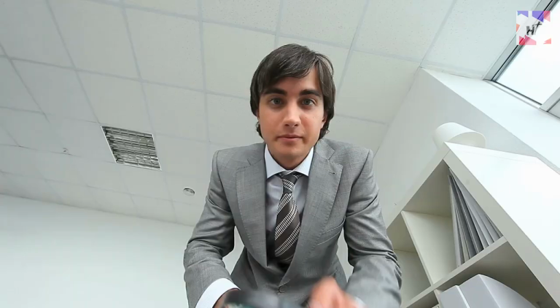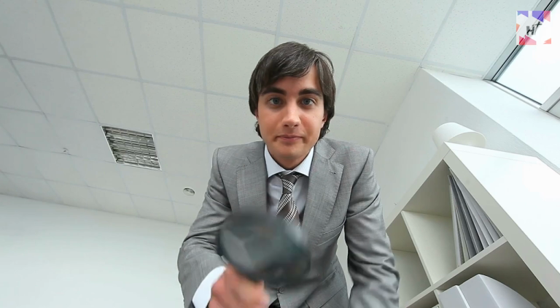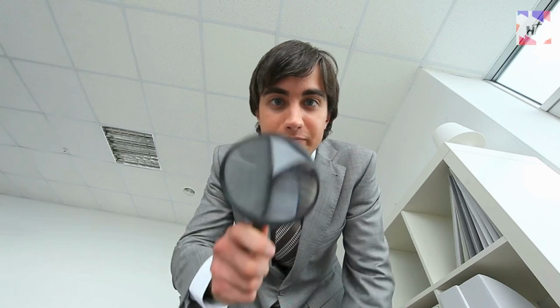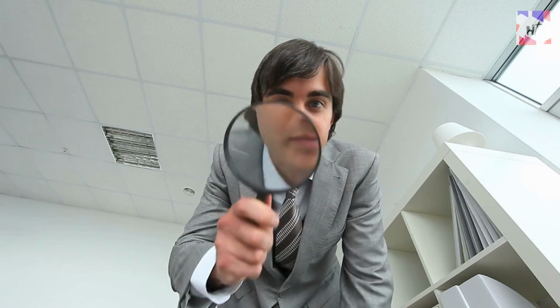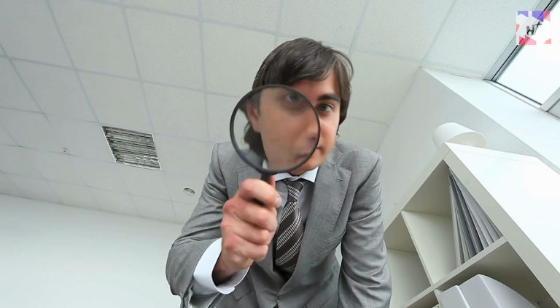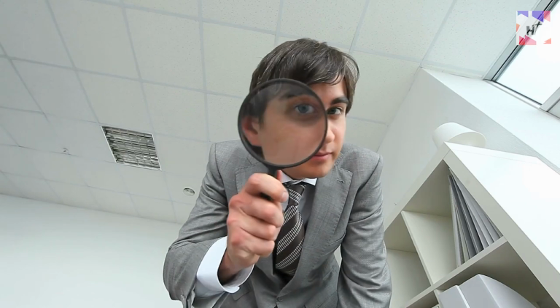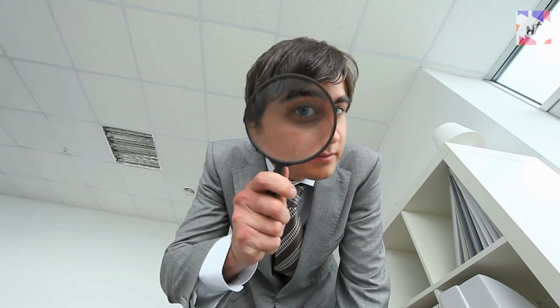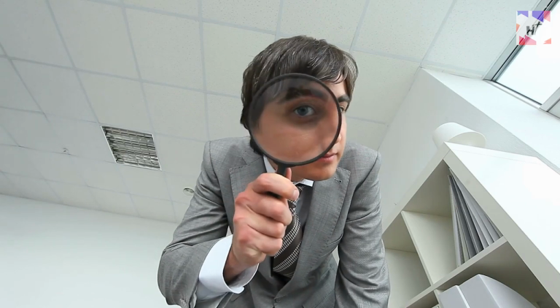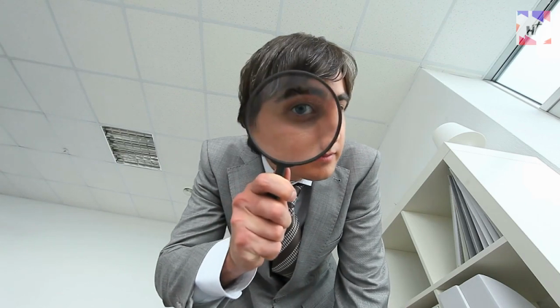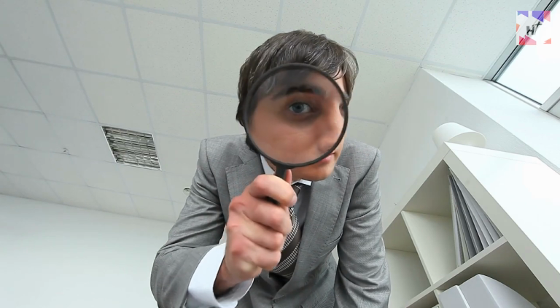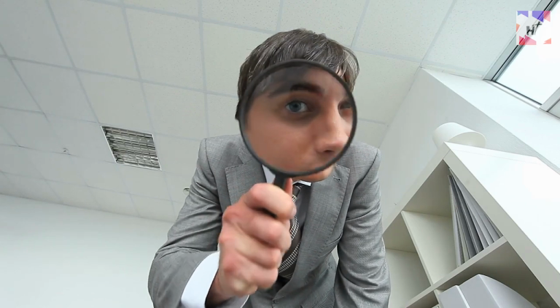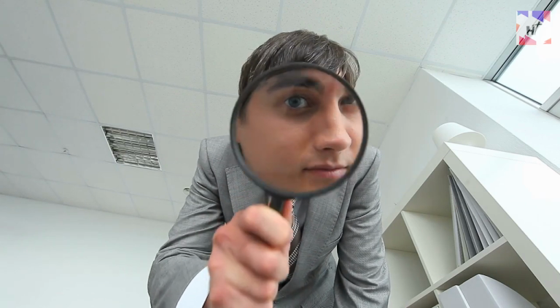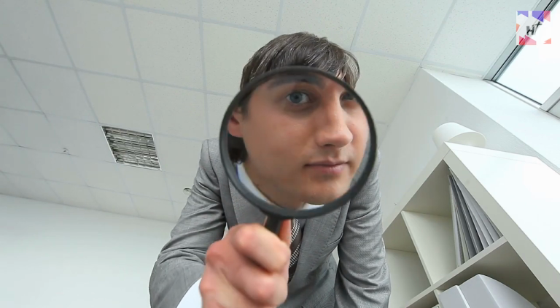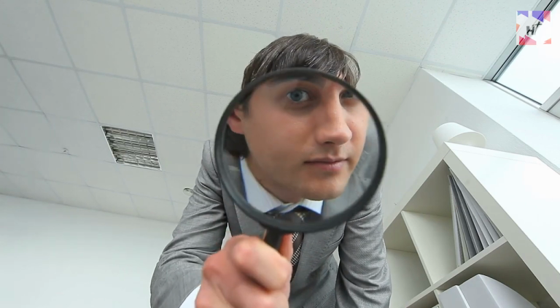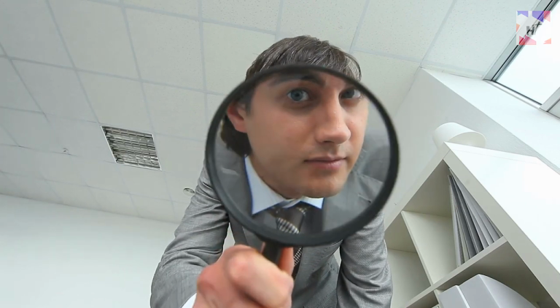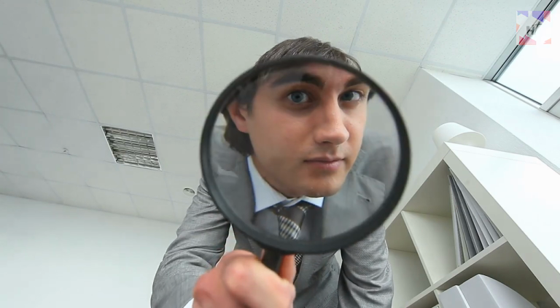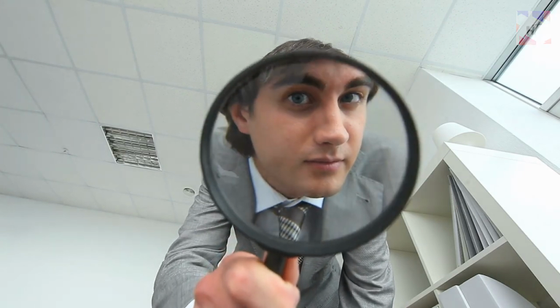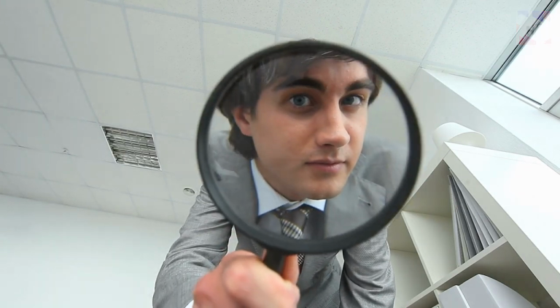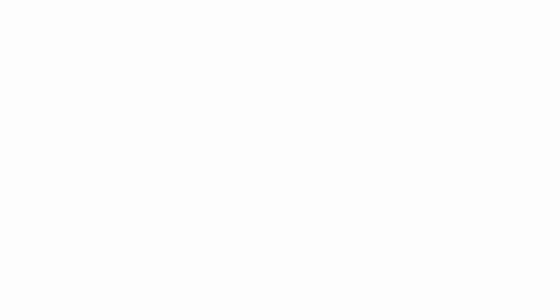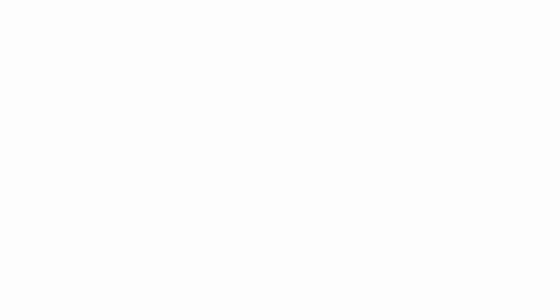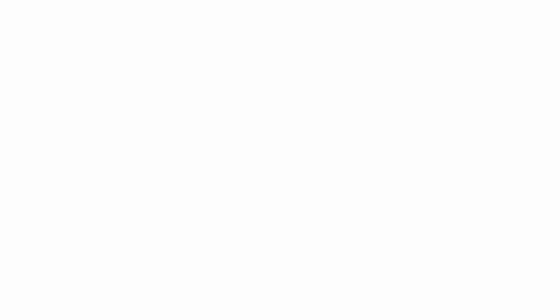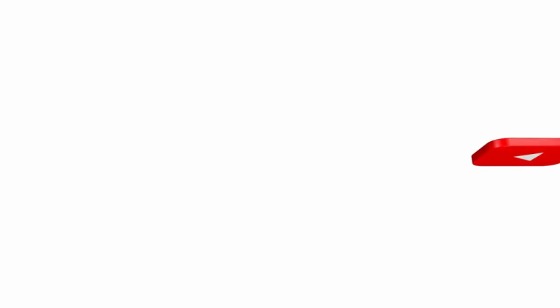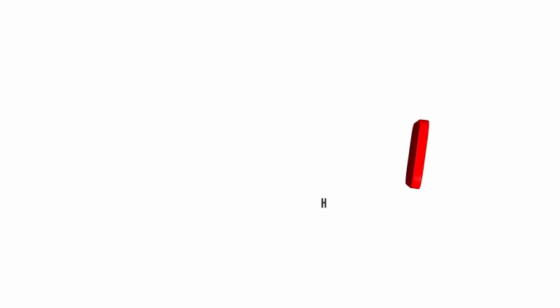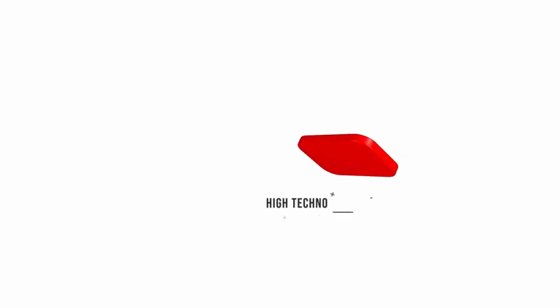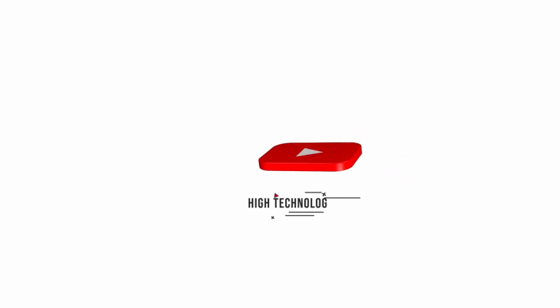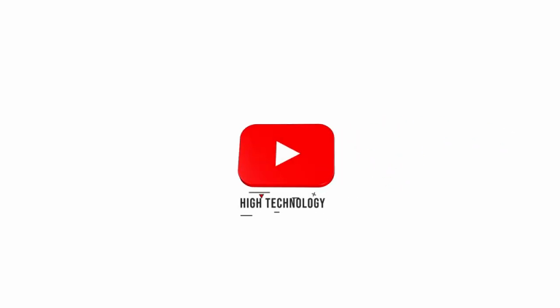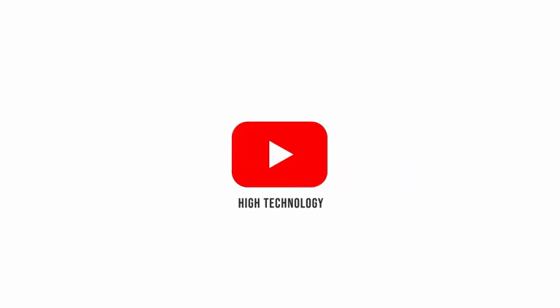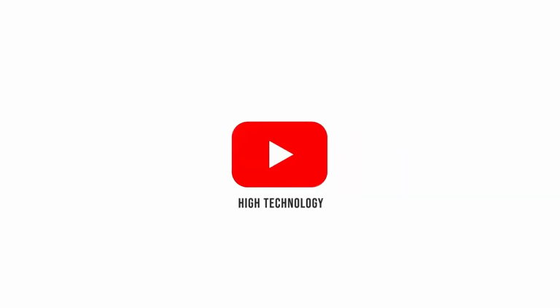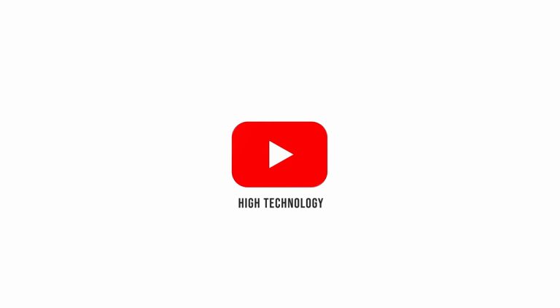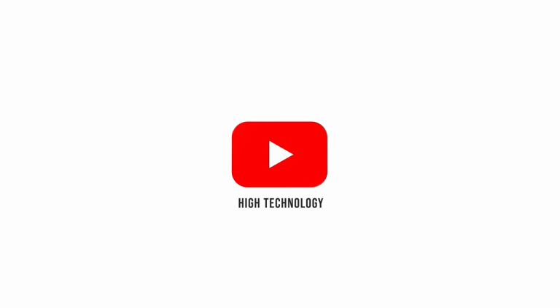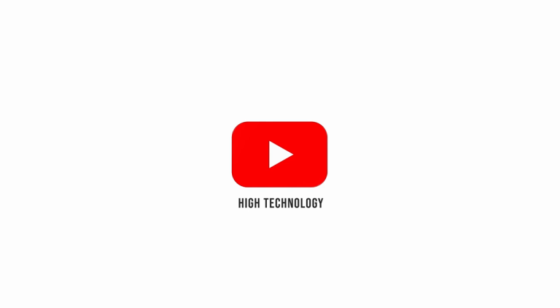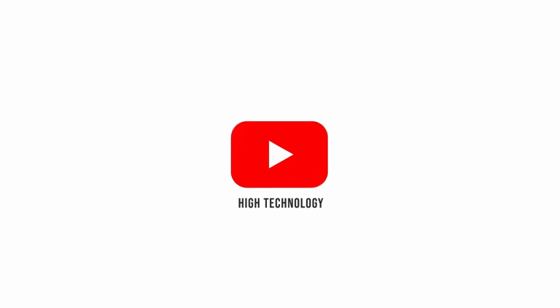Ever curious how they did it? You just landed on the right video. Welcome to another episode of High Technology.